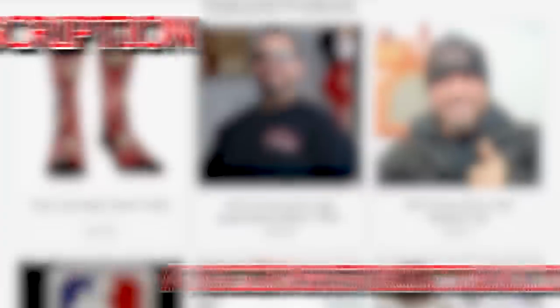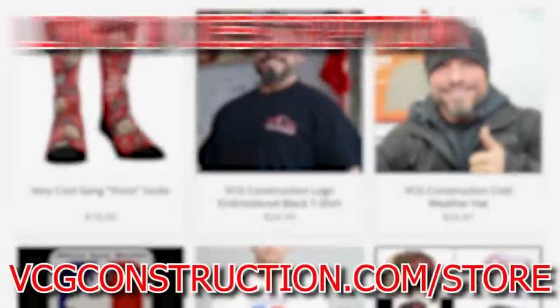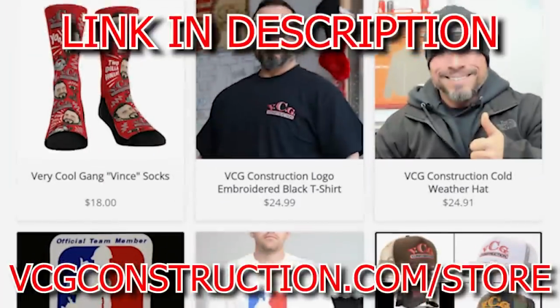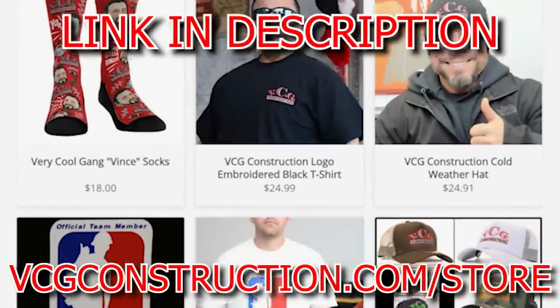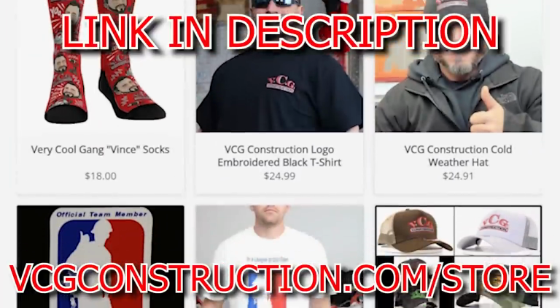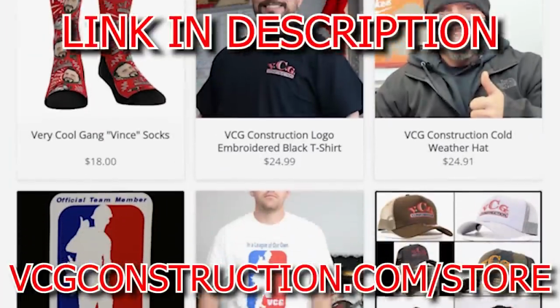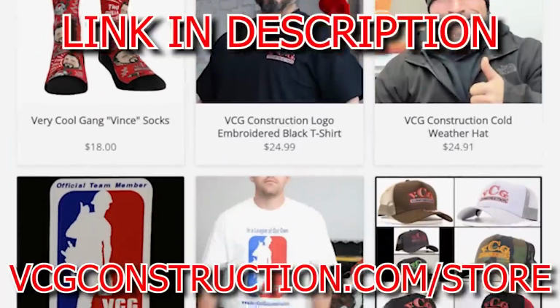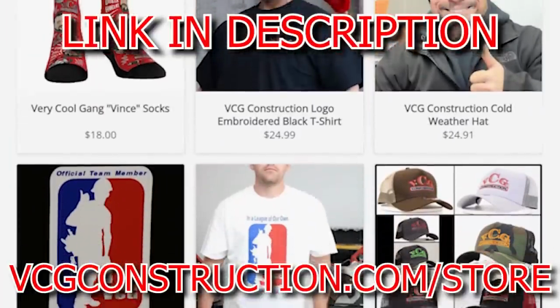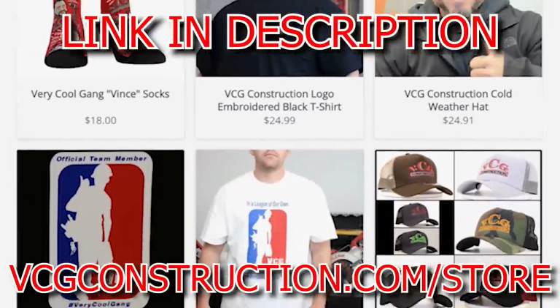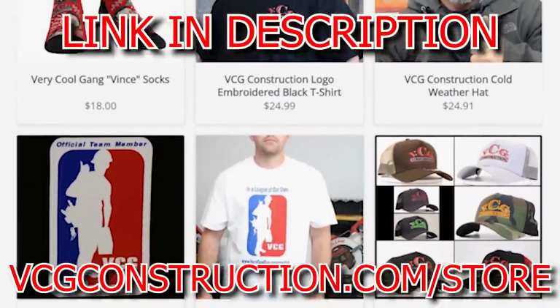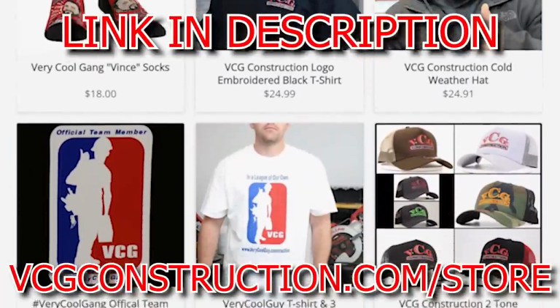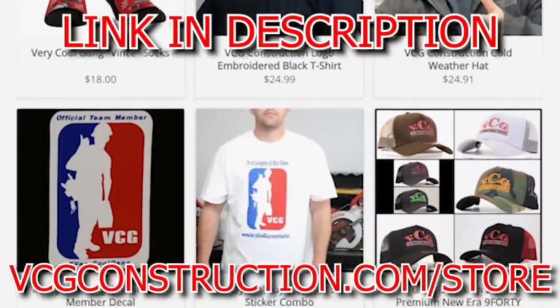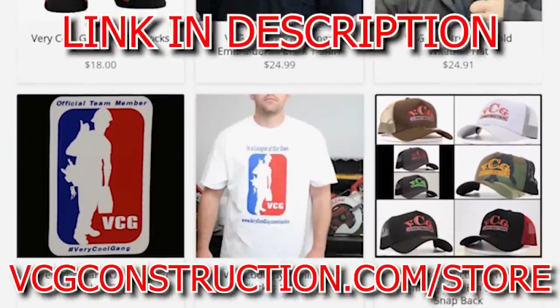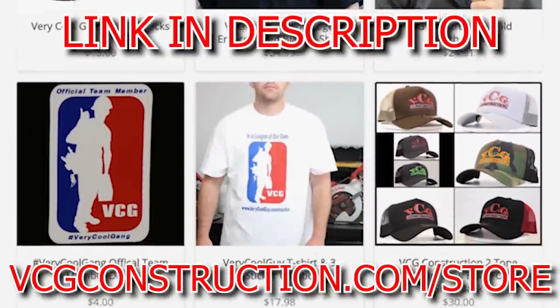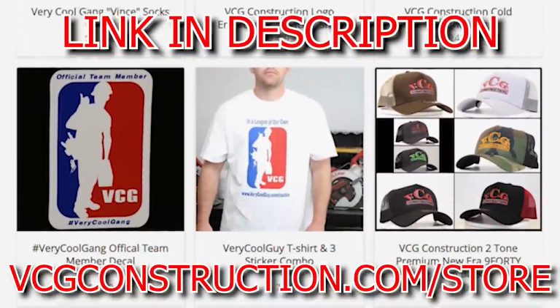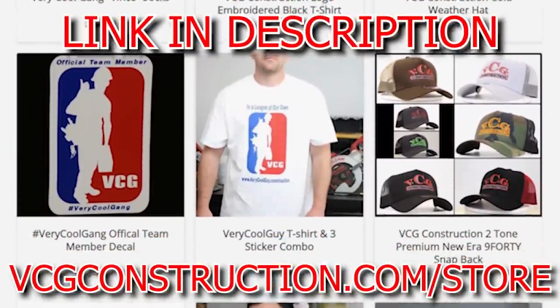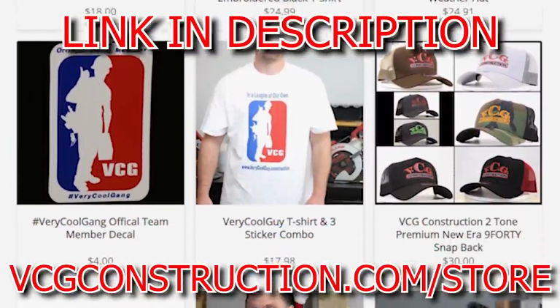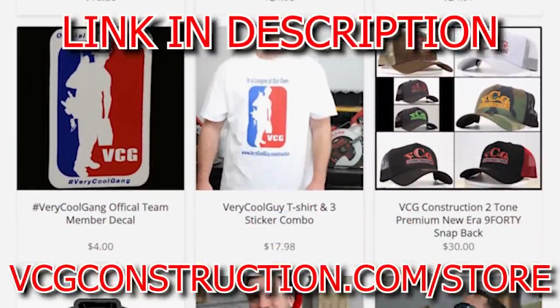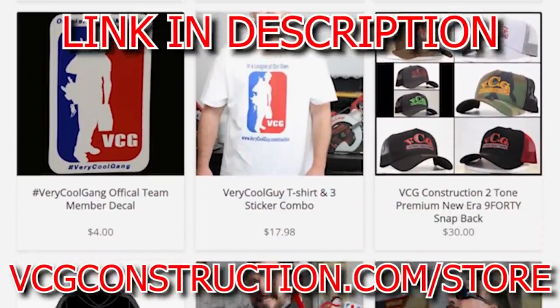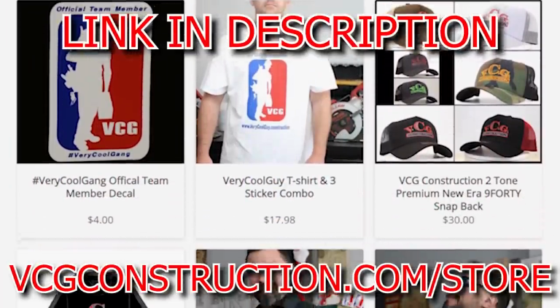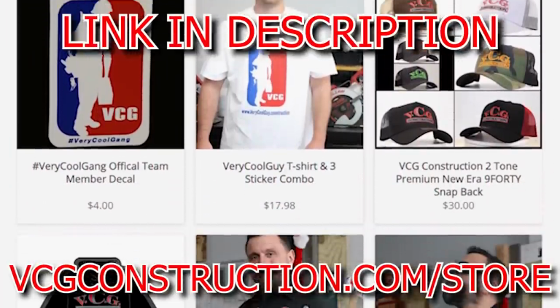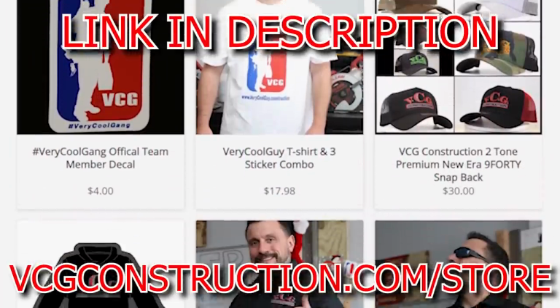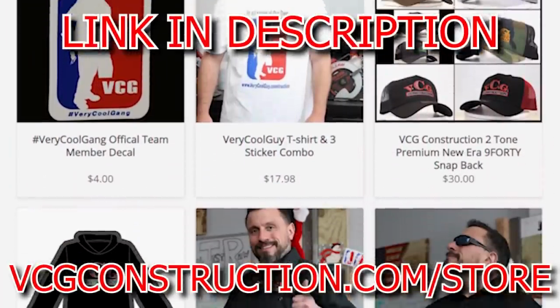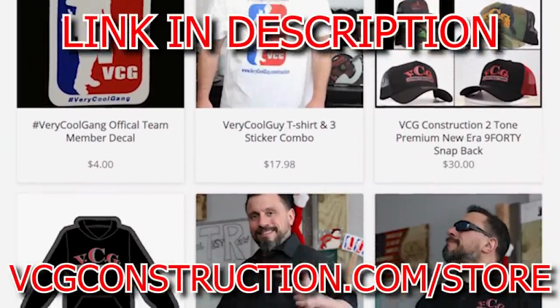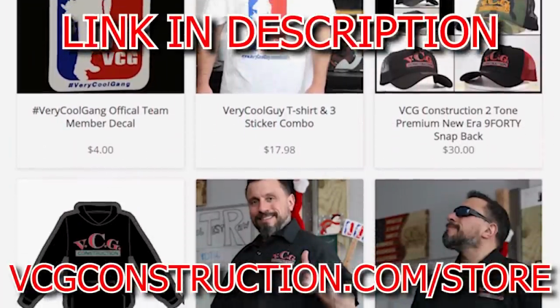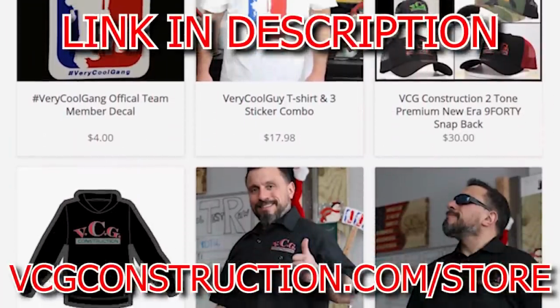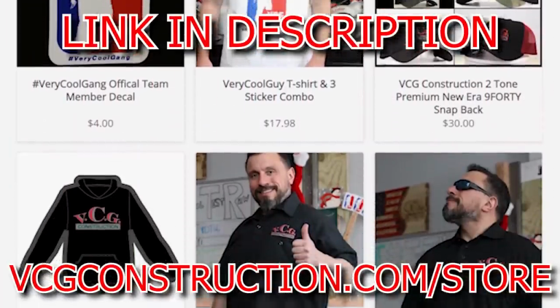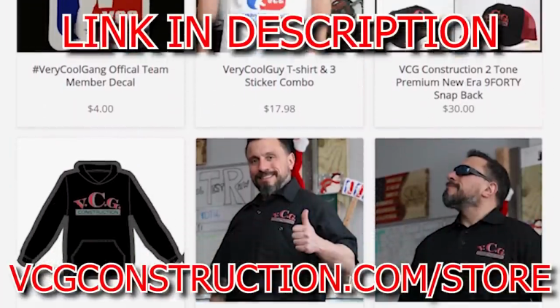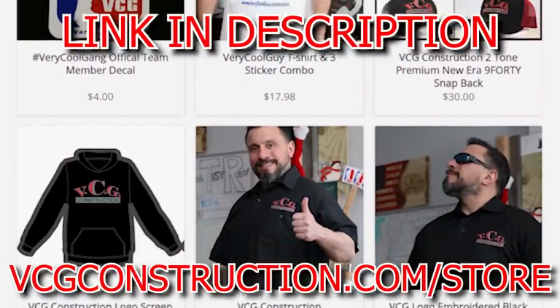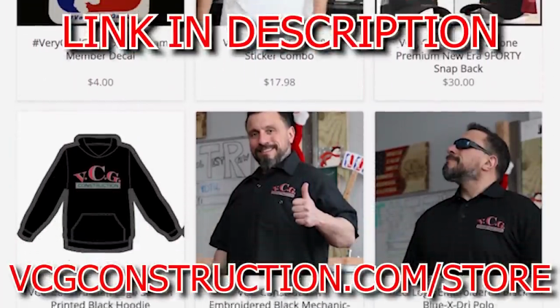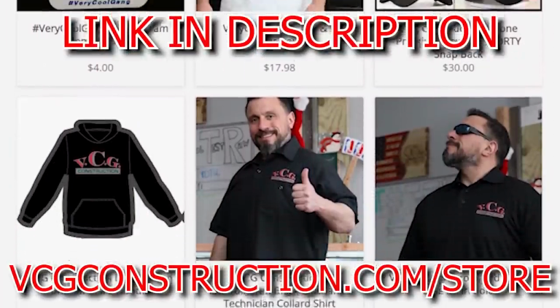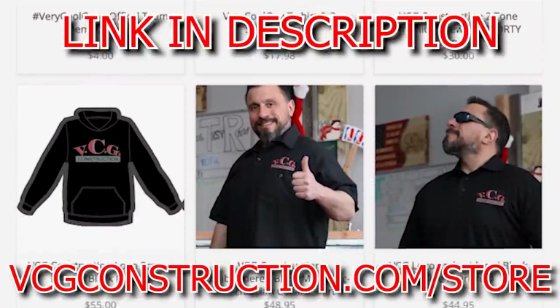Head on over to our merch store. You get hats, hoodies, t-shirts, stickers. The link will be down below.